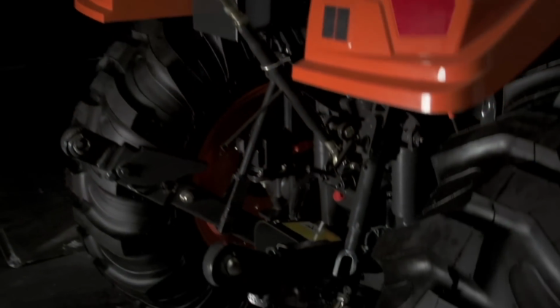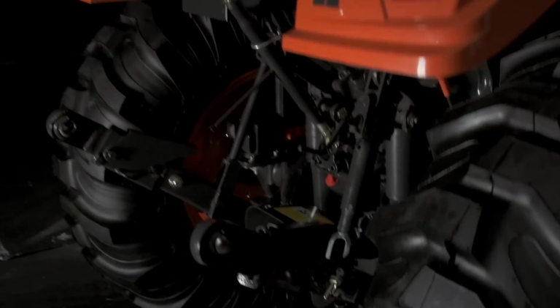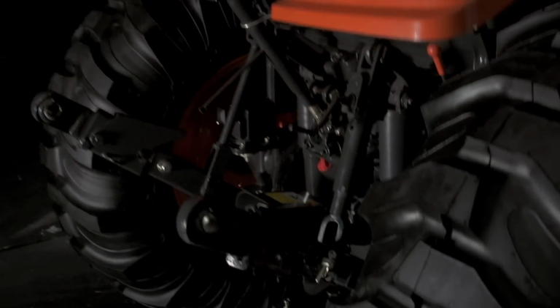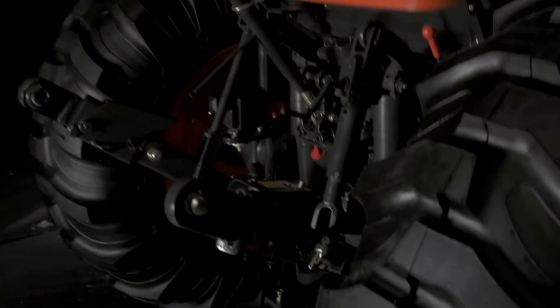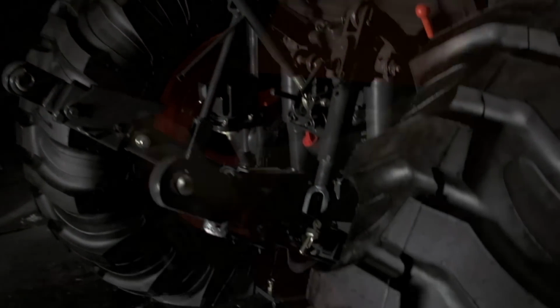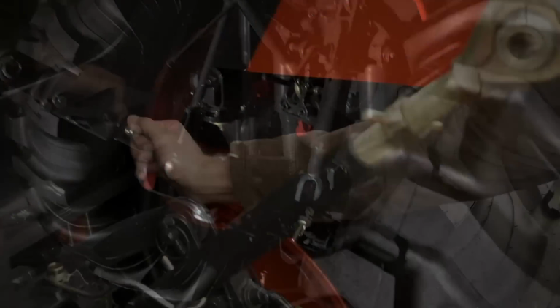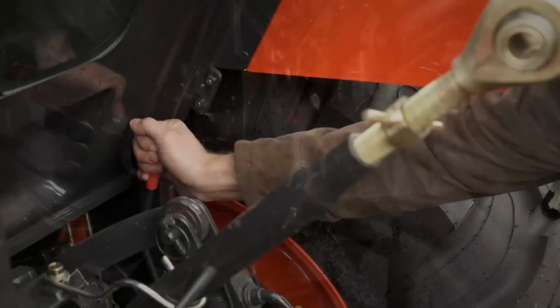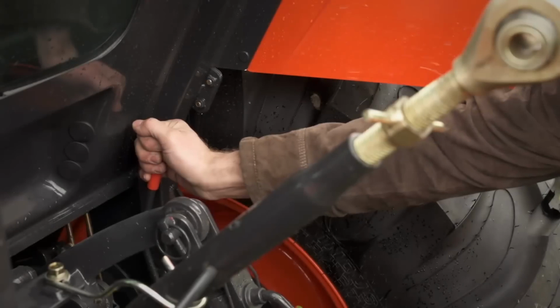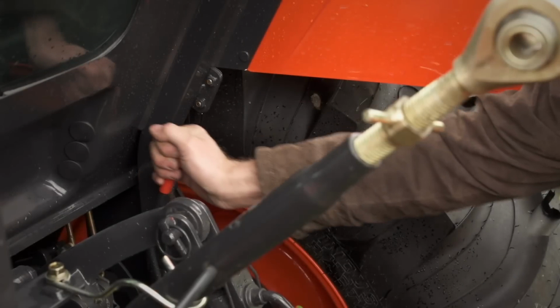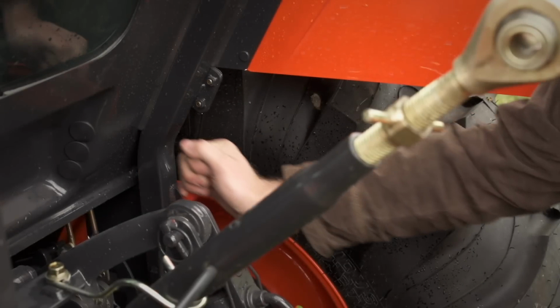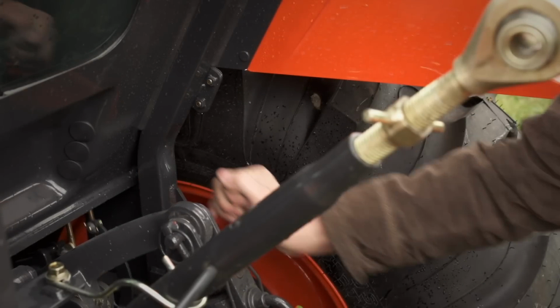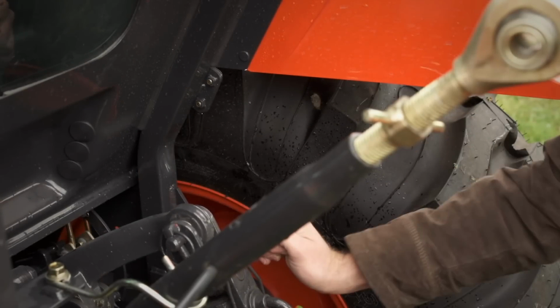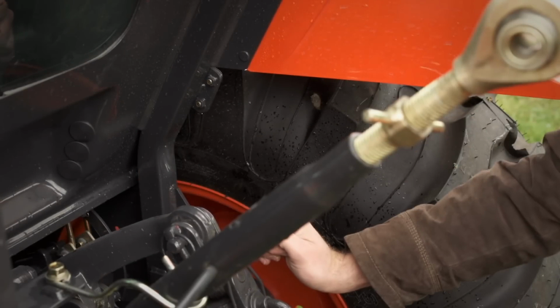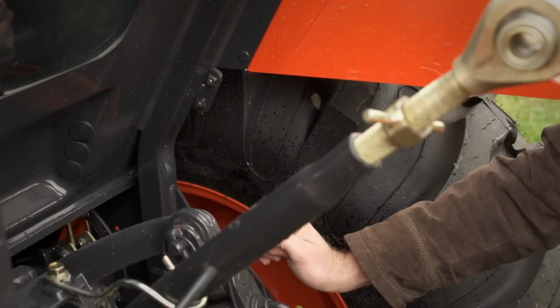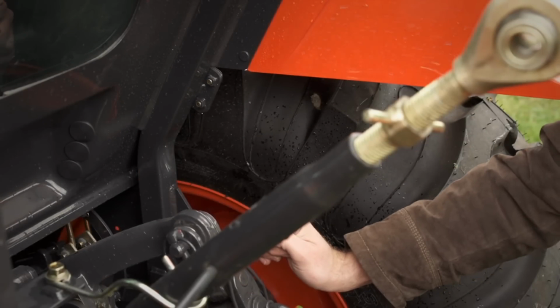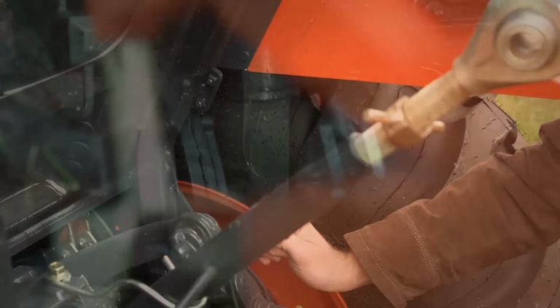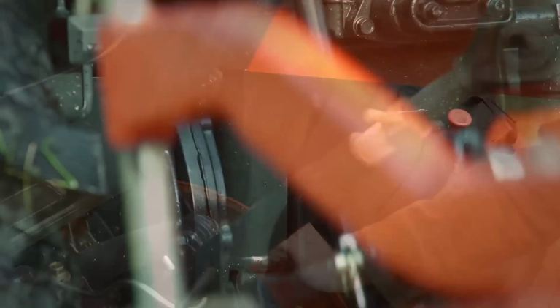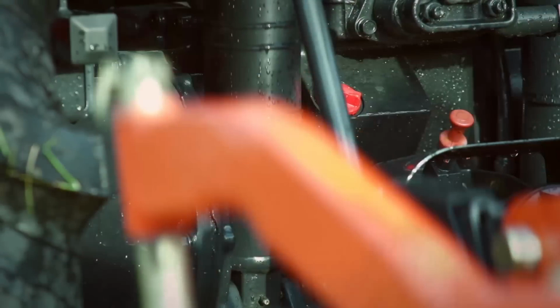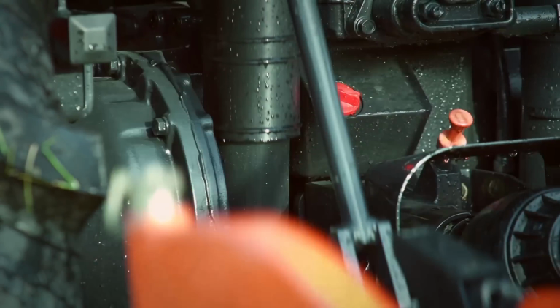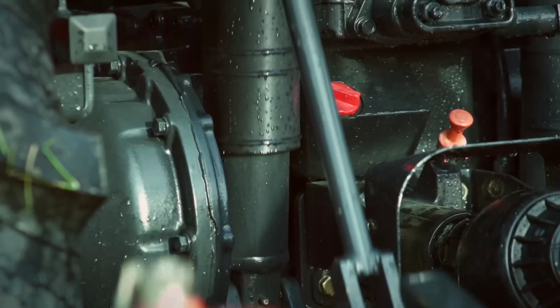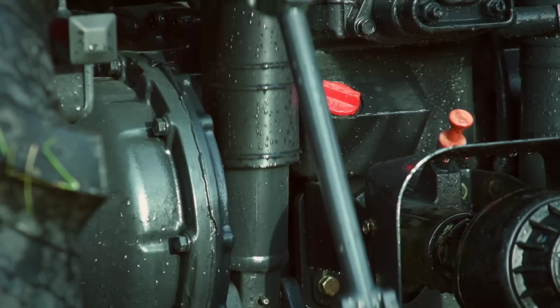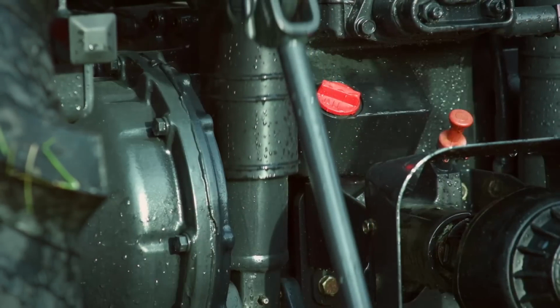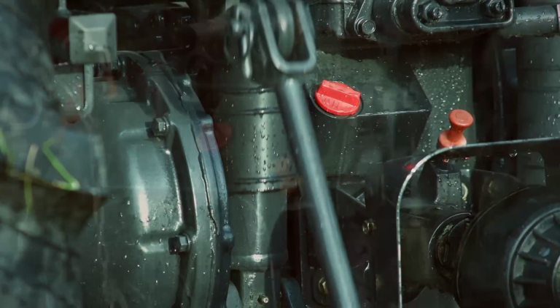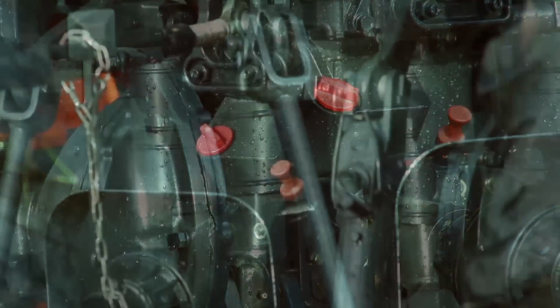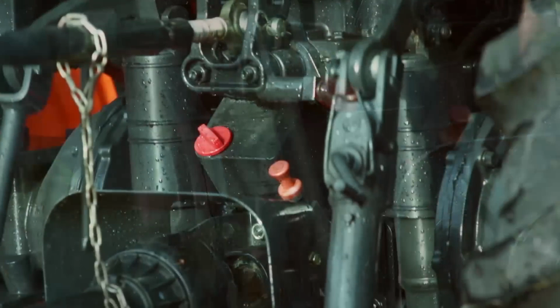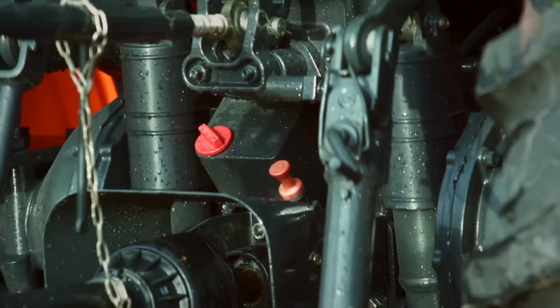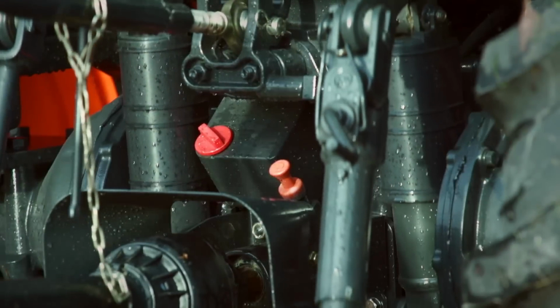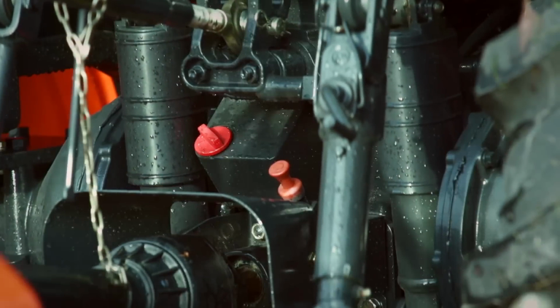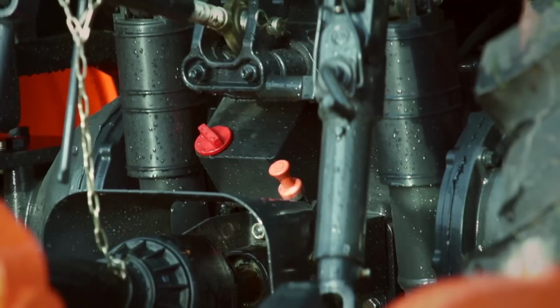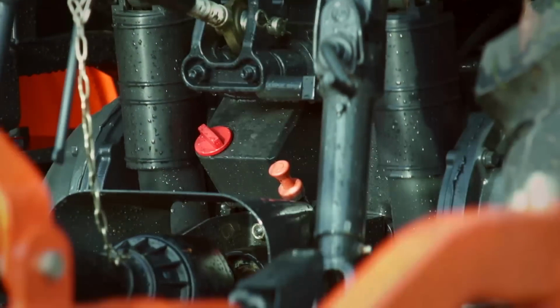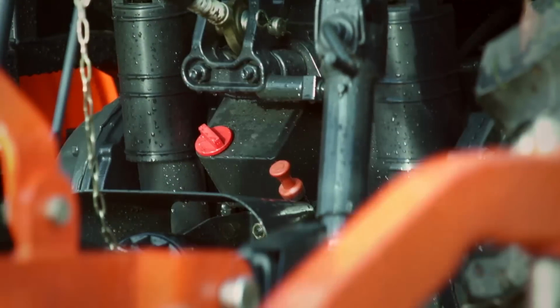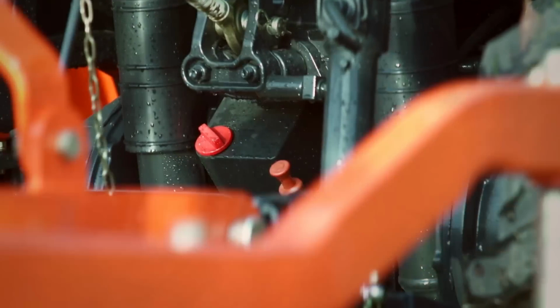The three-point hitch features specifically designed exterior lift cylinders, making it much easier to service and repair.